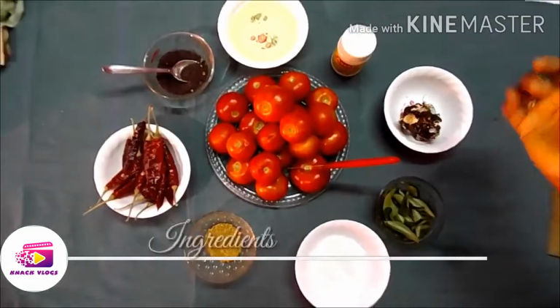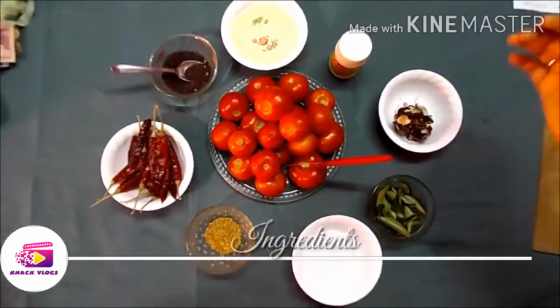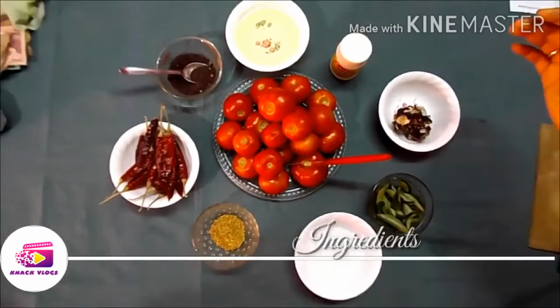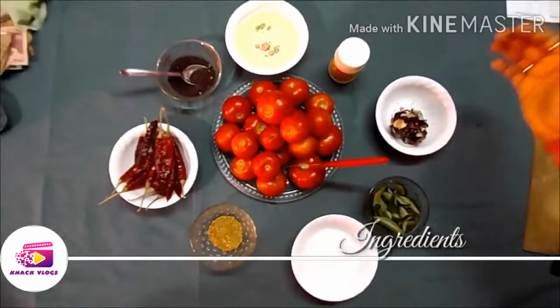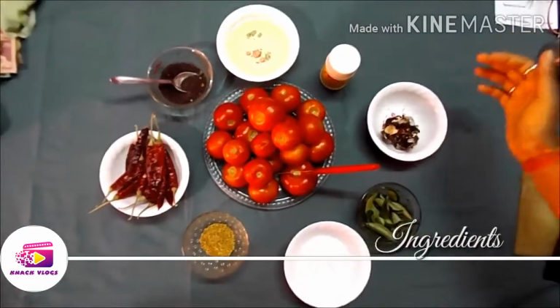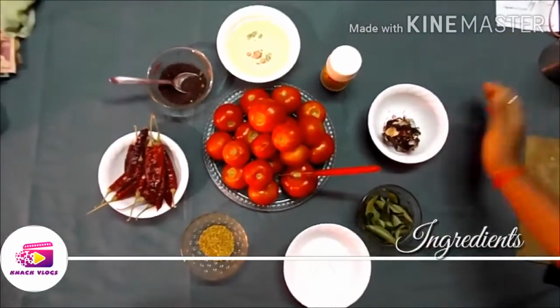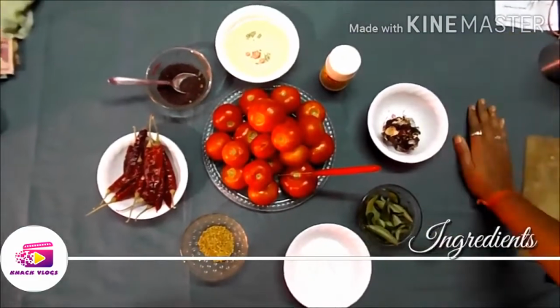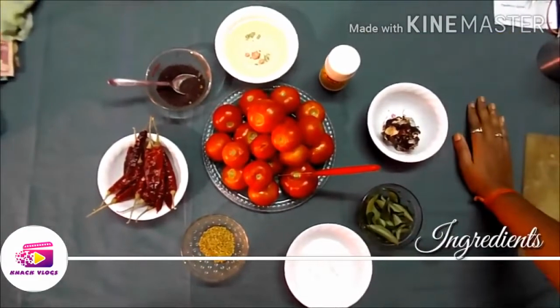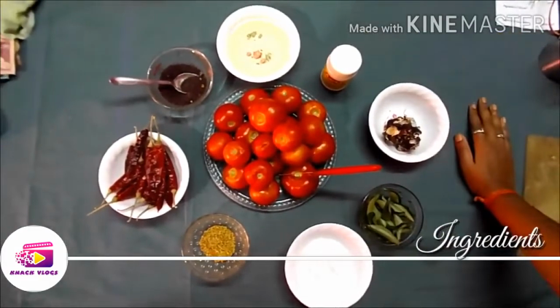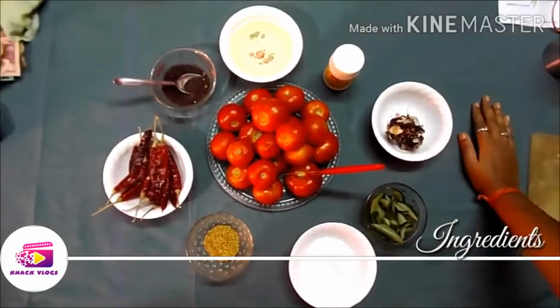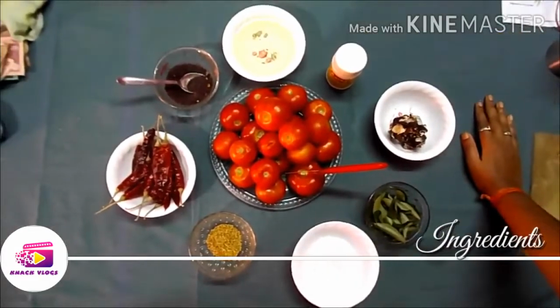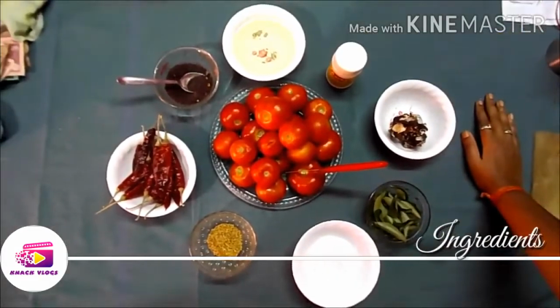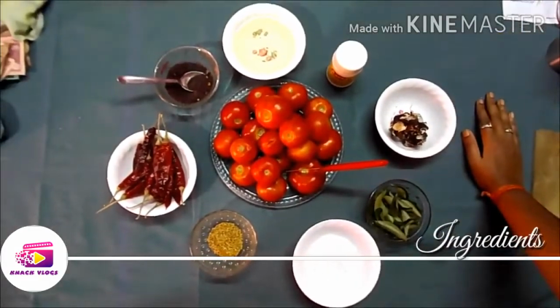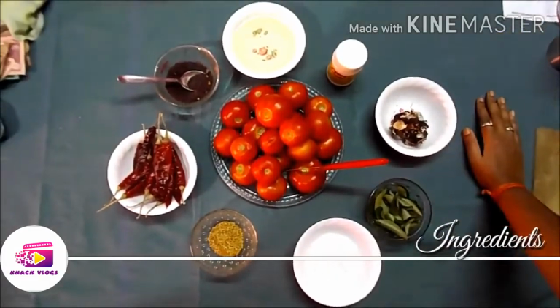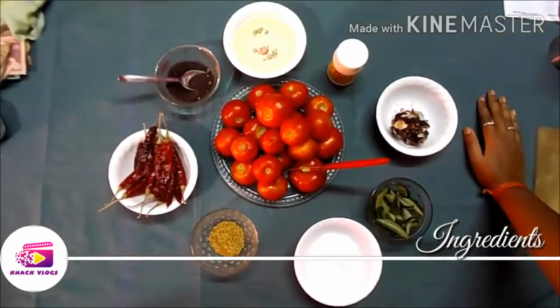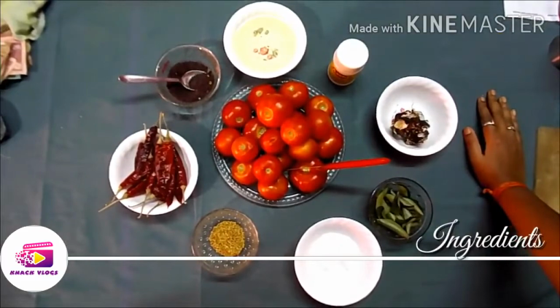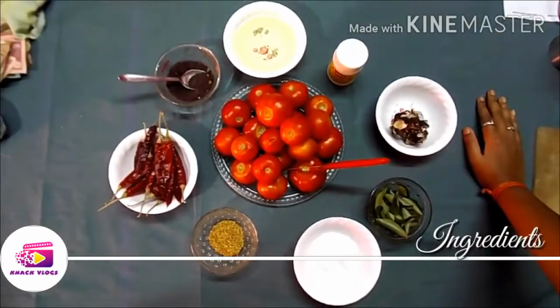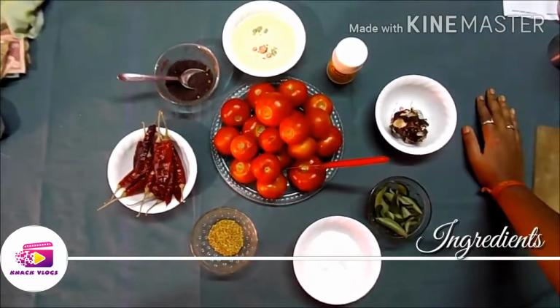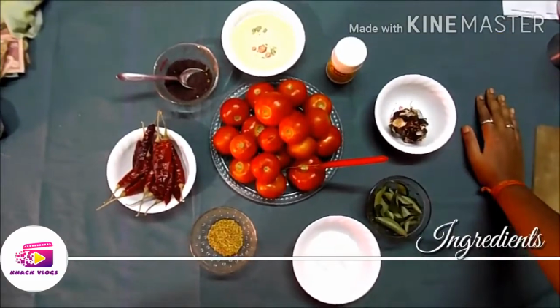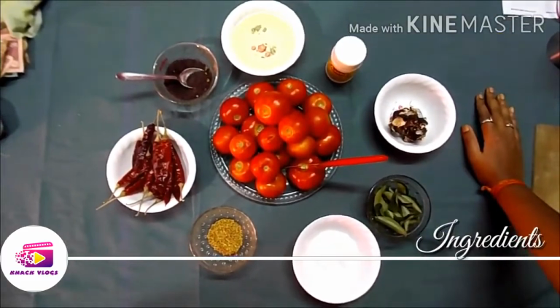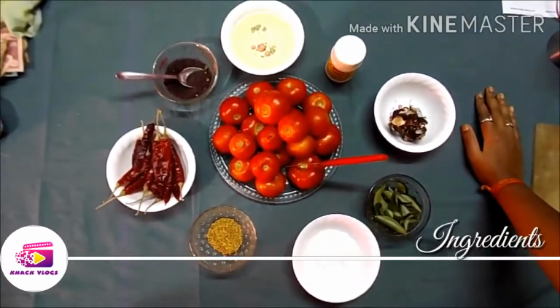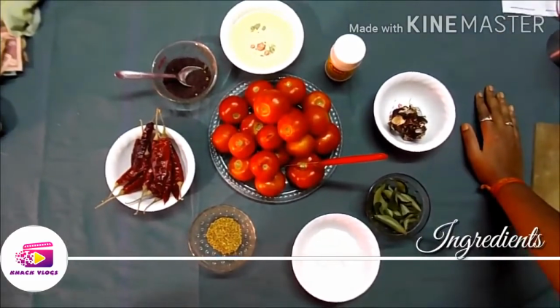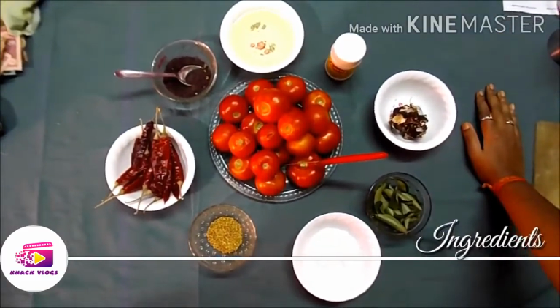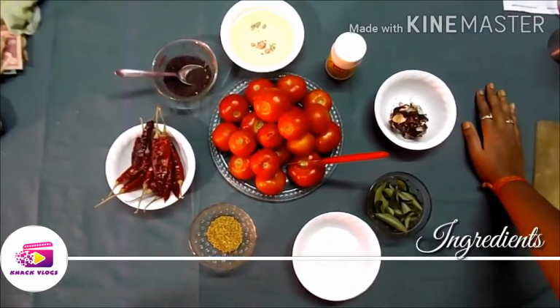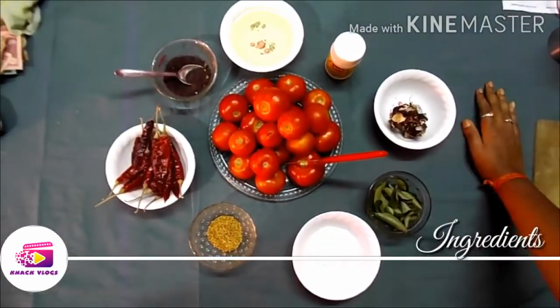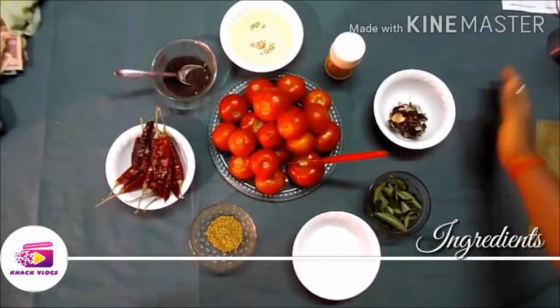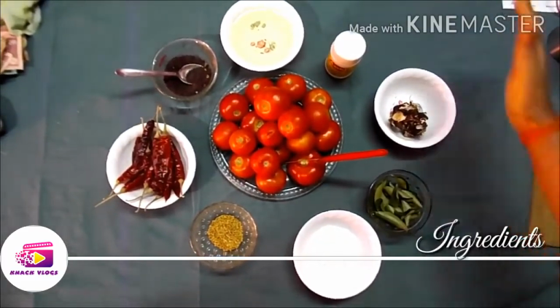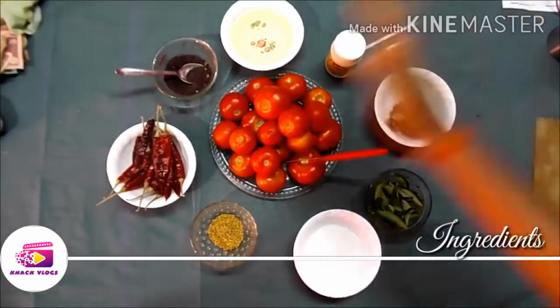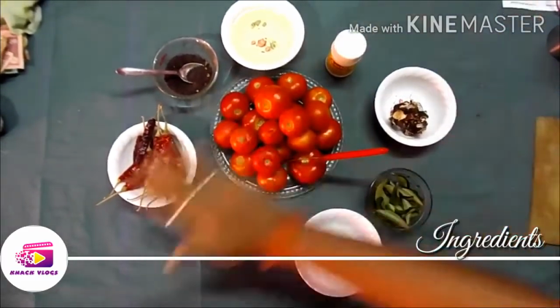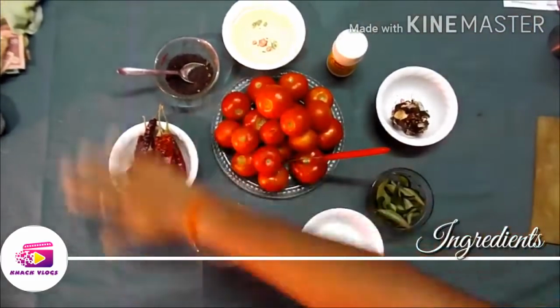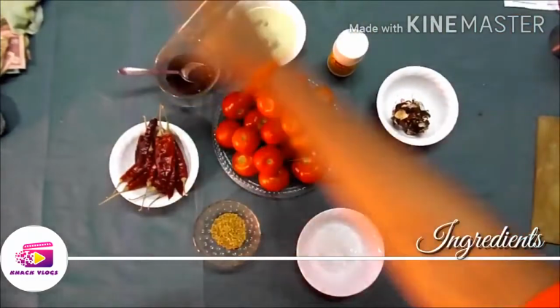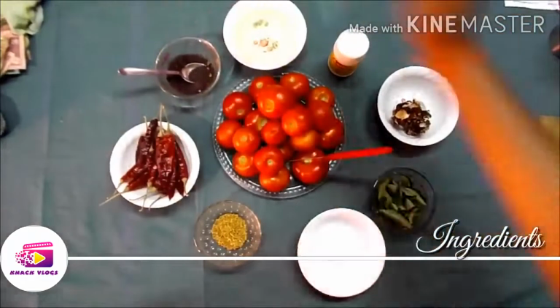Now we are going to talk about tomato pickle. We will talk about a lockdown tomato pickle.